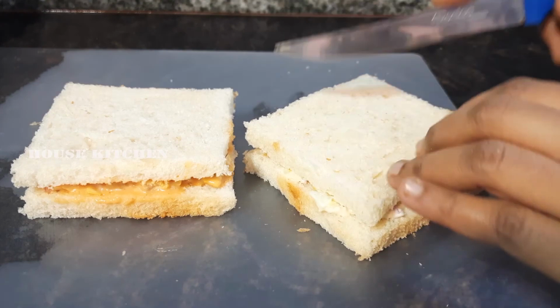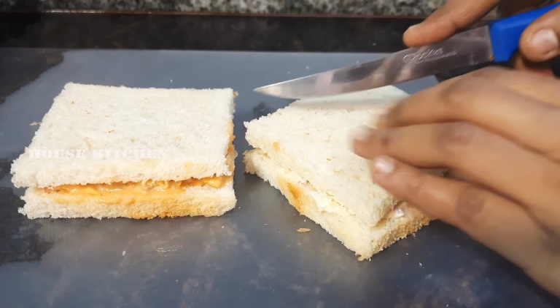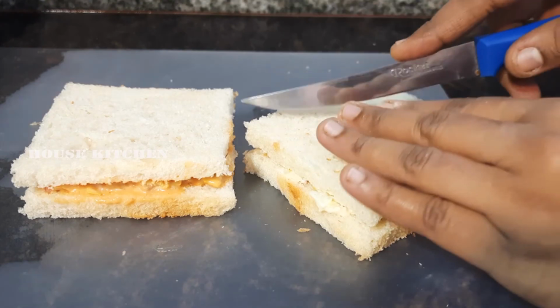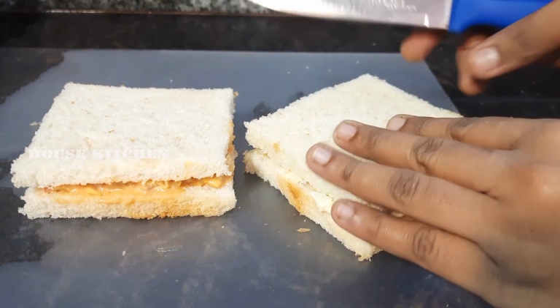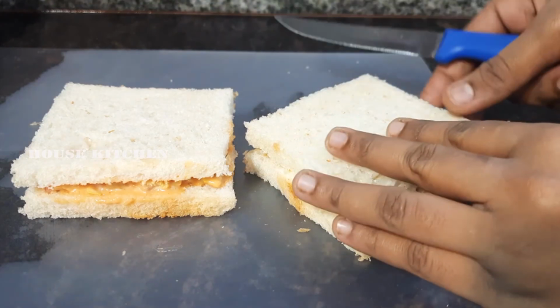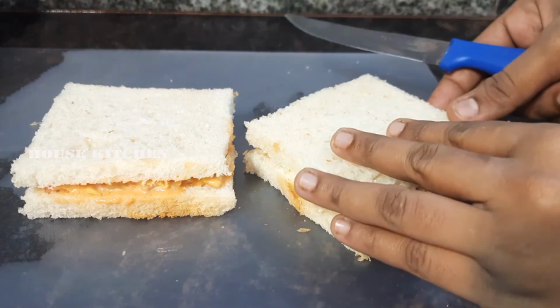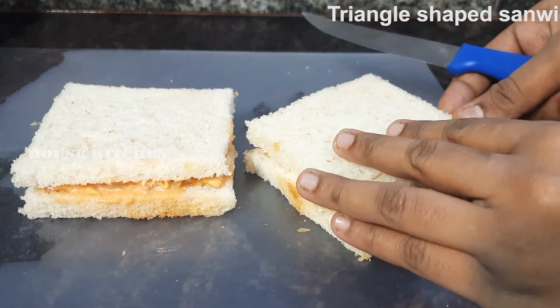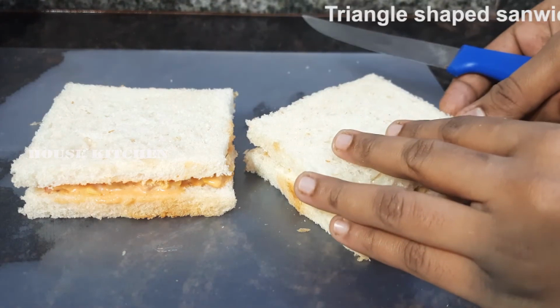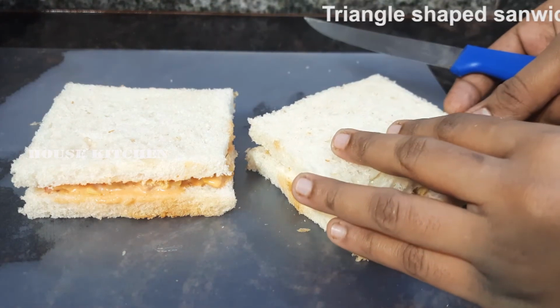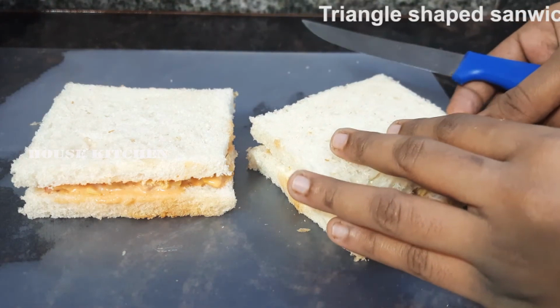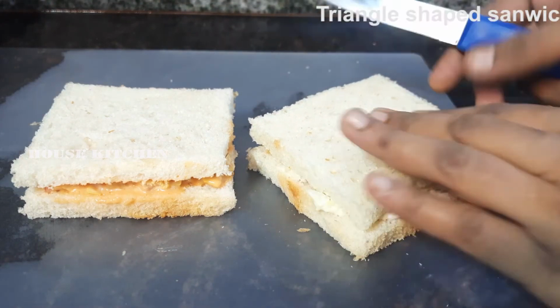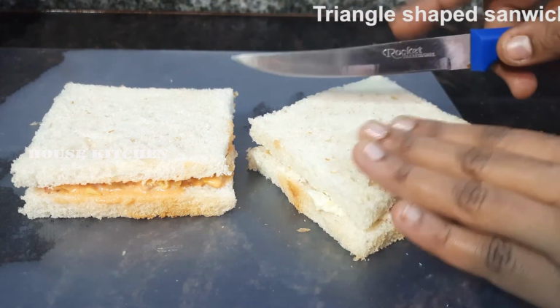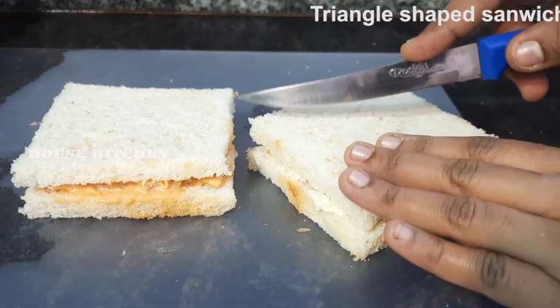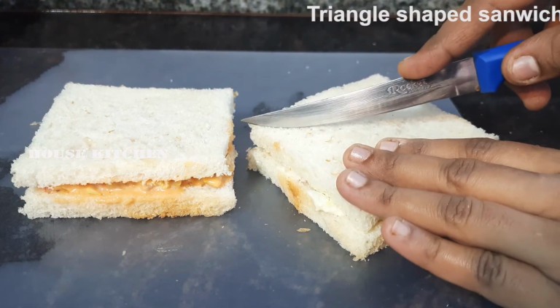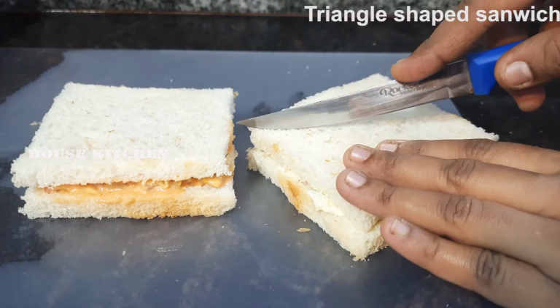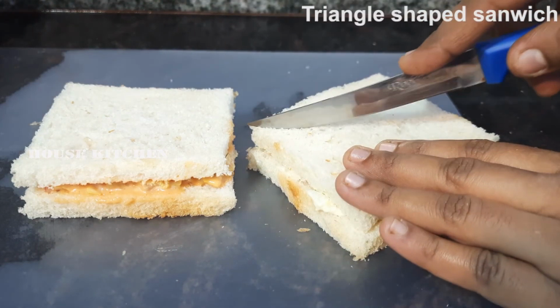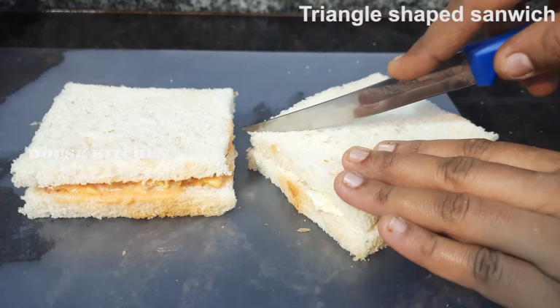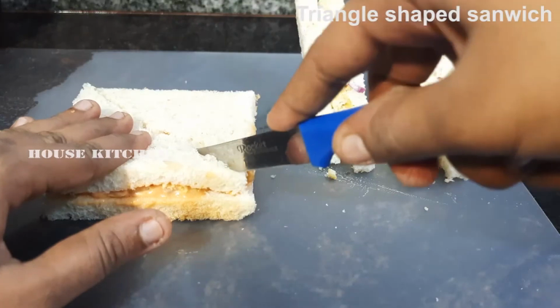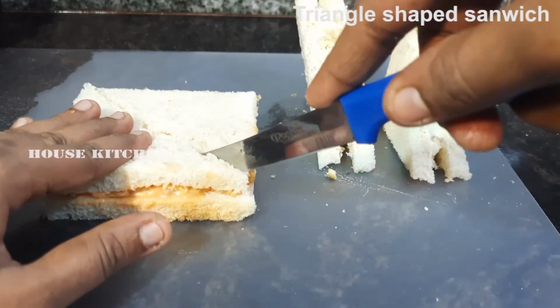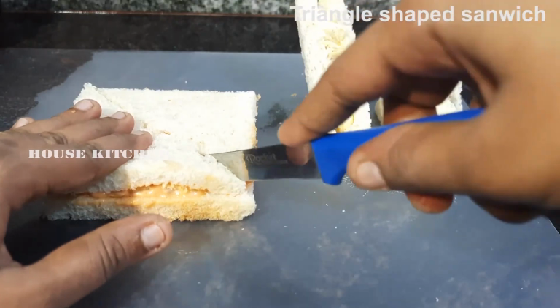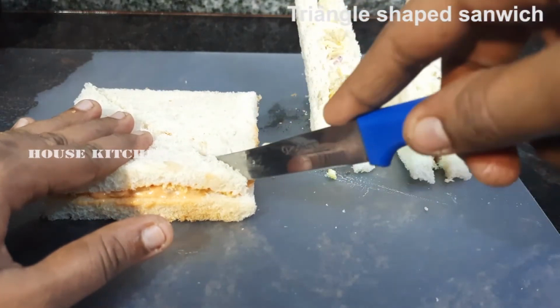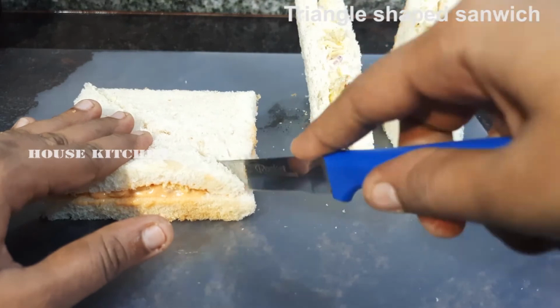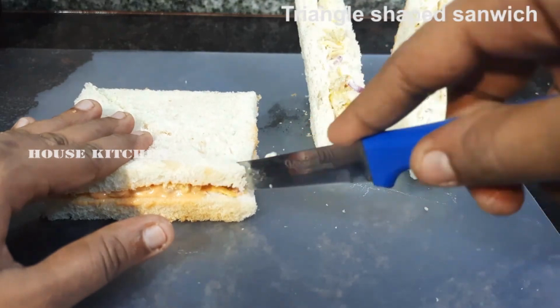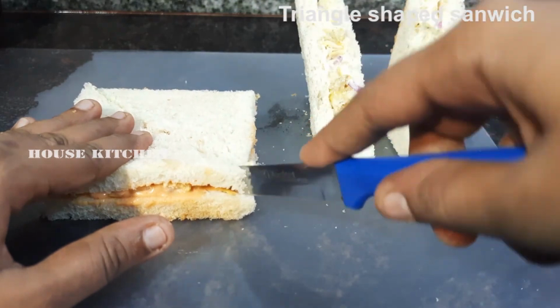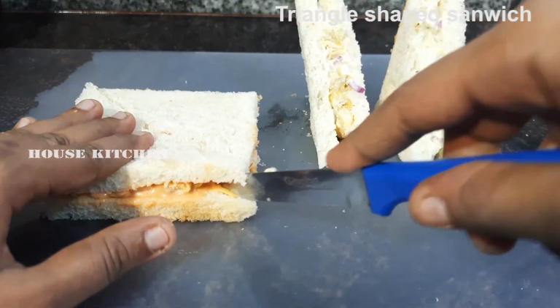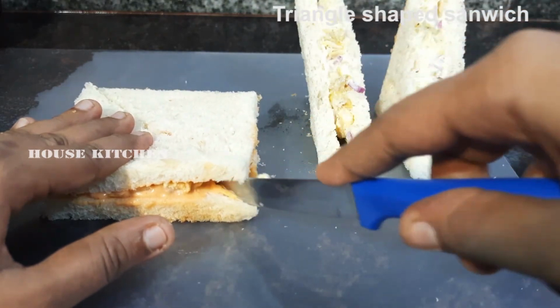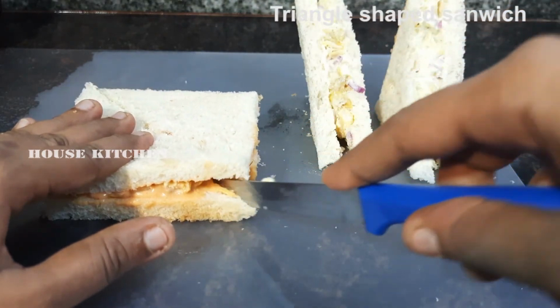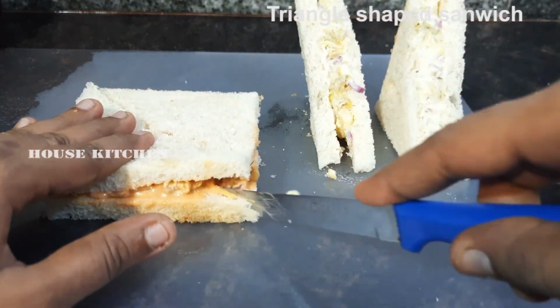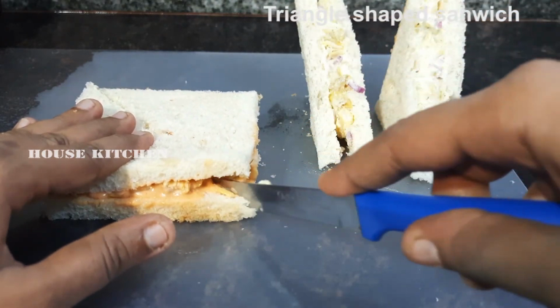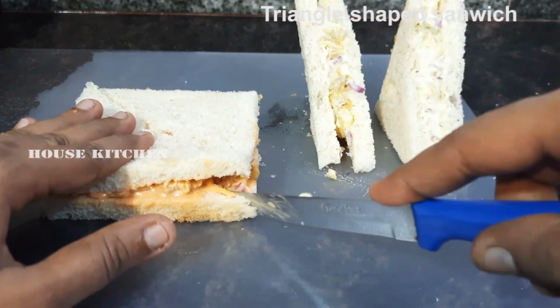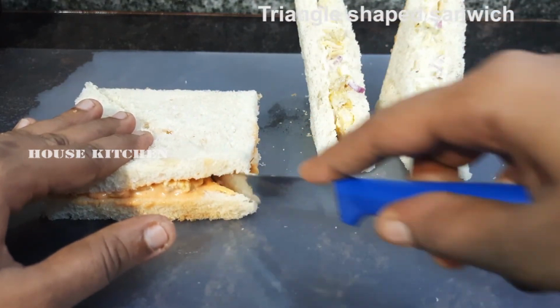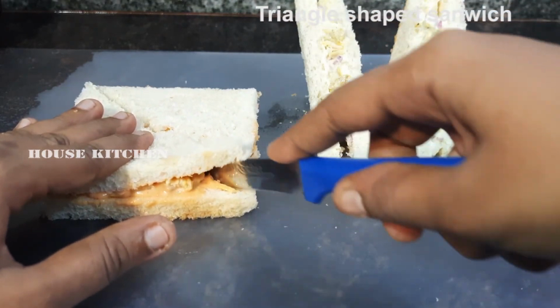We cut this sandwich. Cut it in a triangle shape.